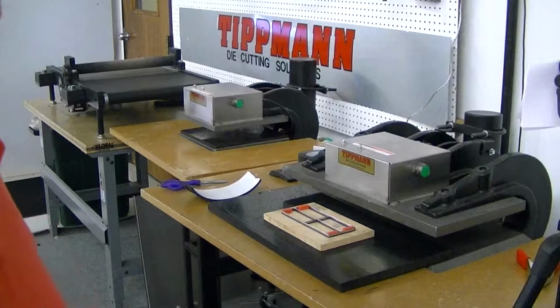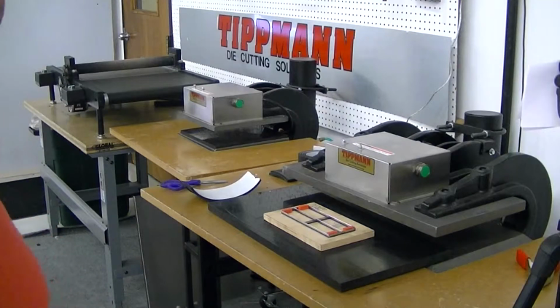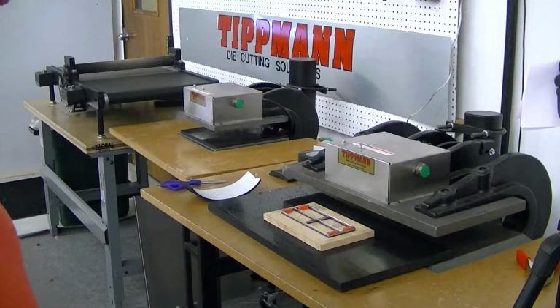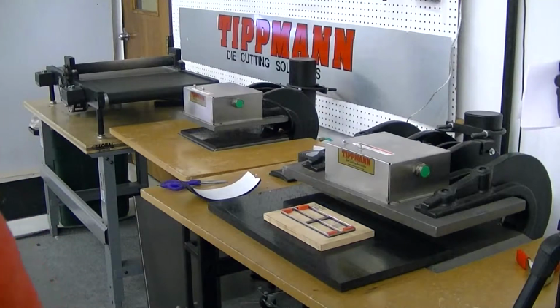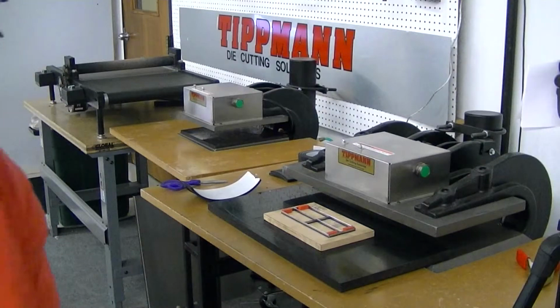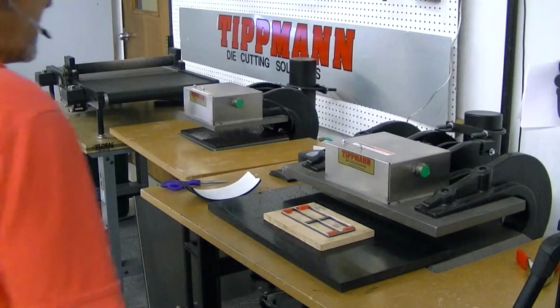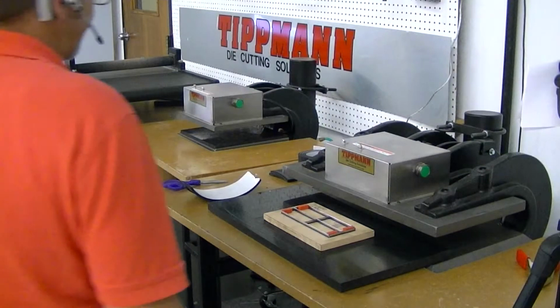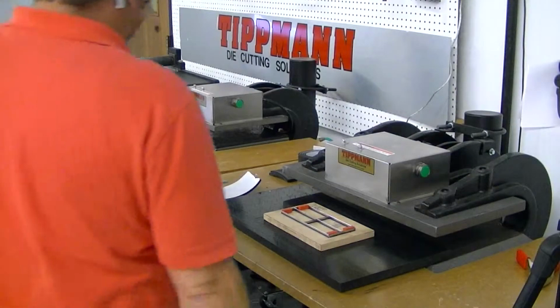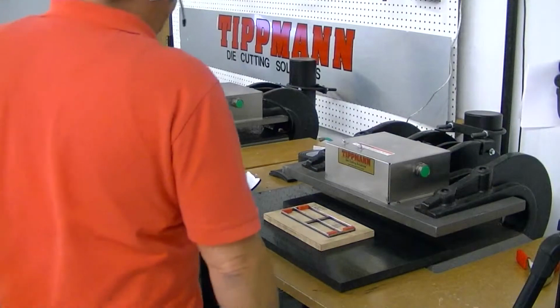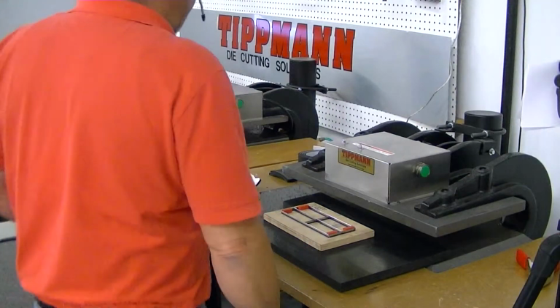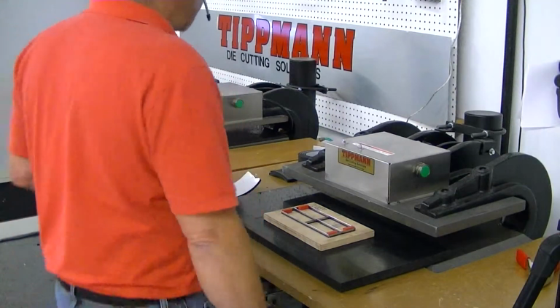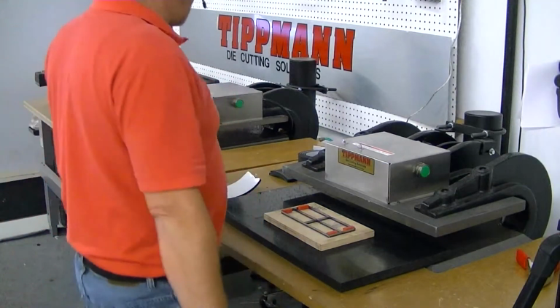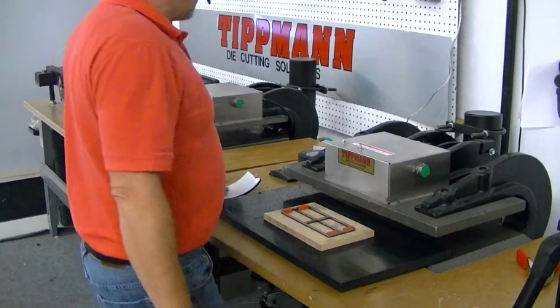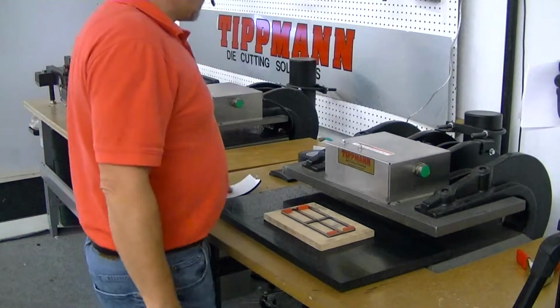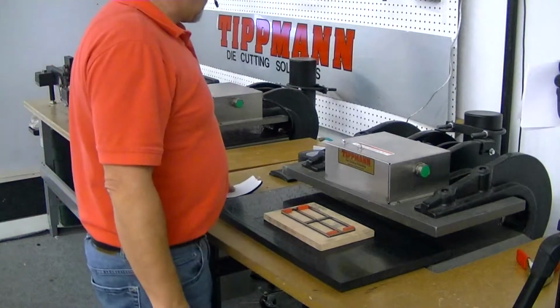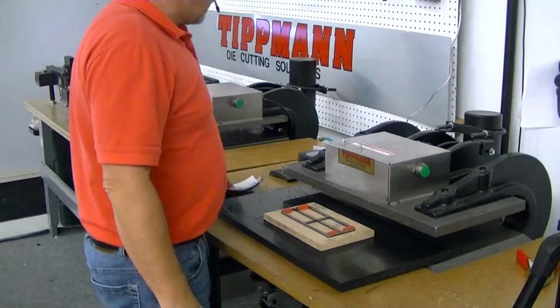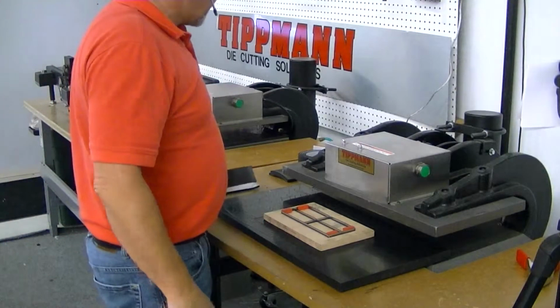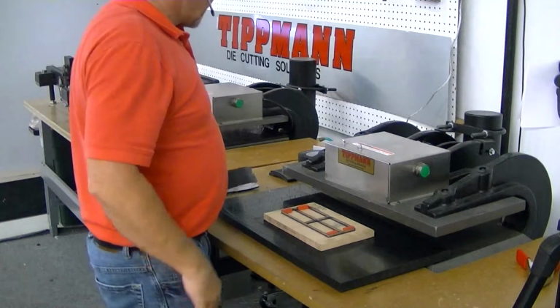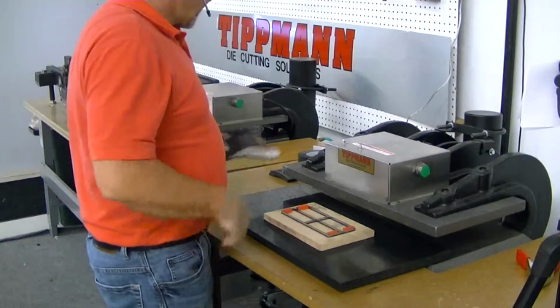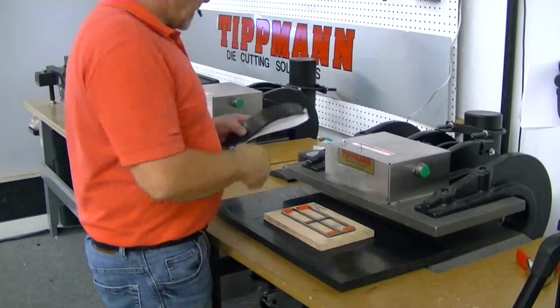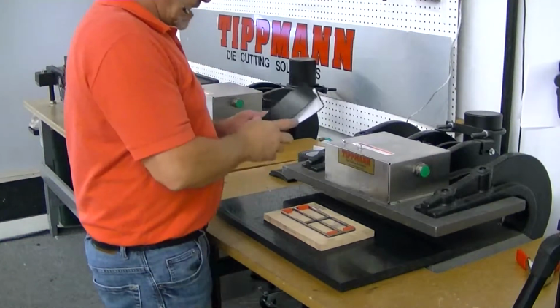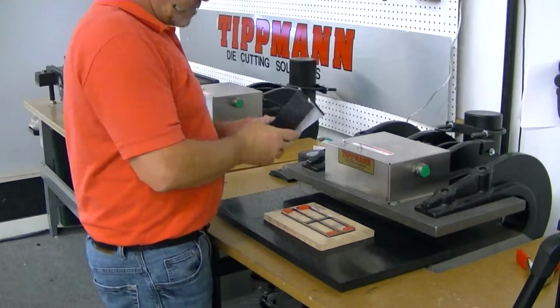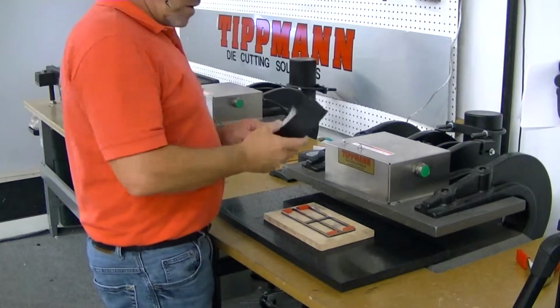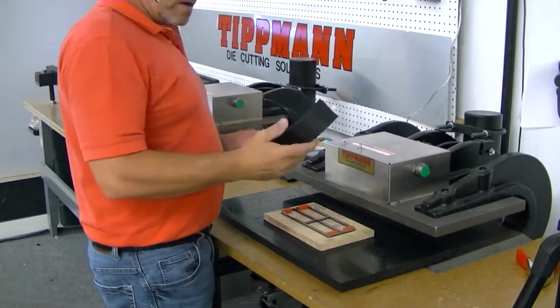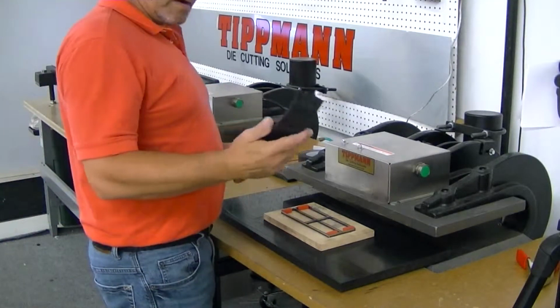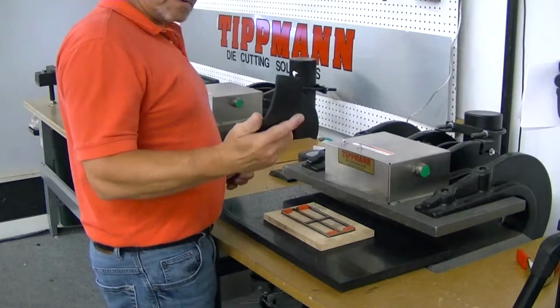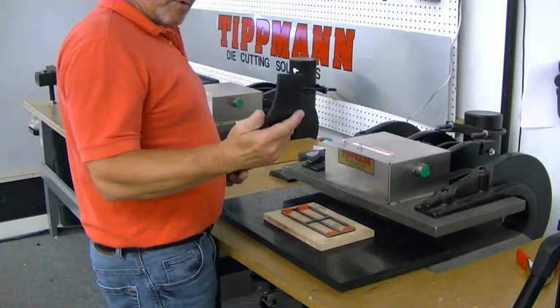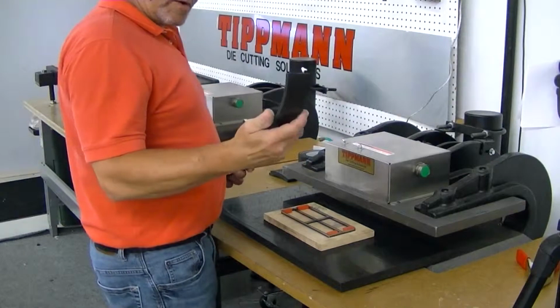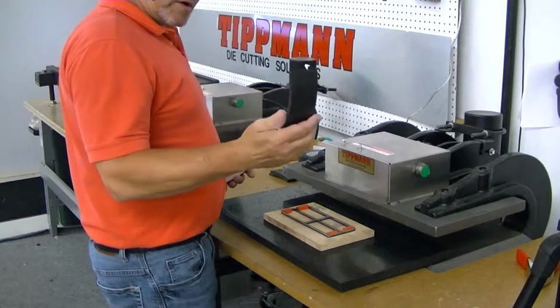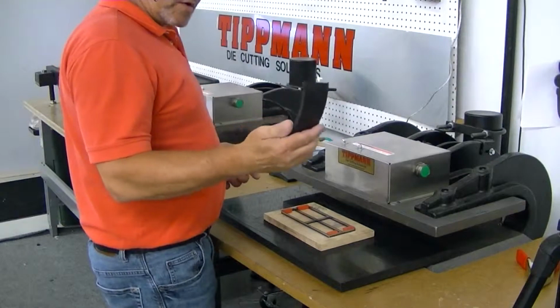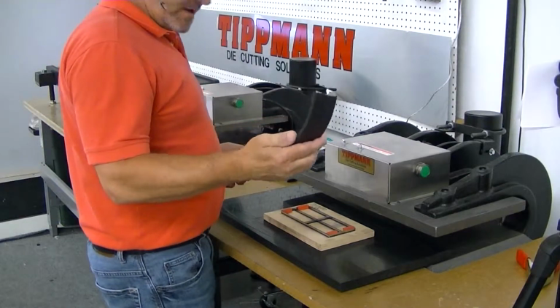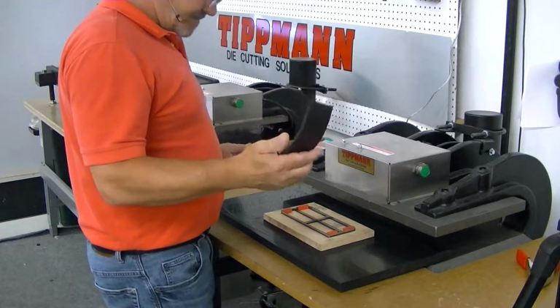Hi Gary, I want to thank you for sending in your sample material. I got your roll this morning and we're going to go ahead and take a look at it.